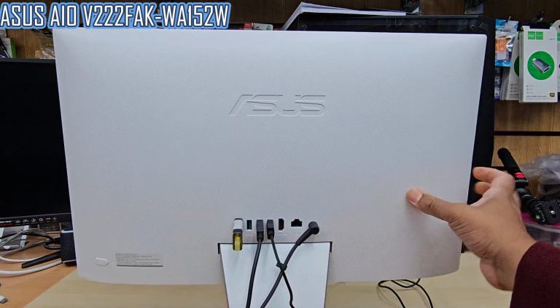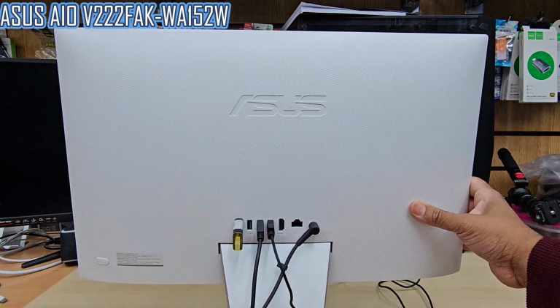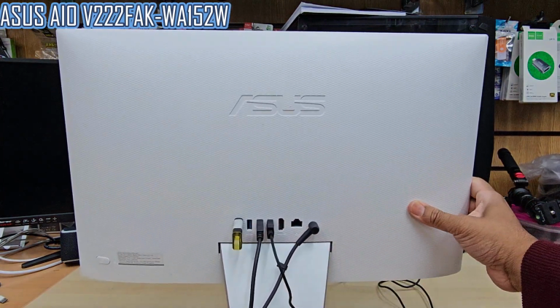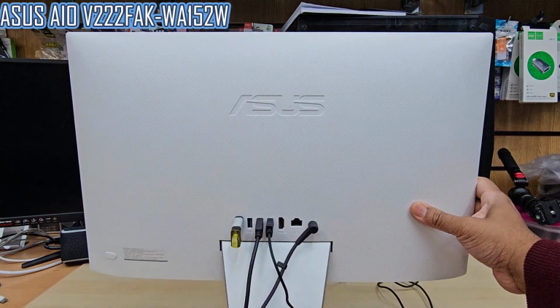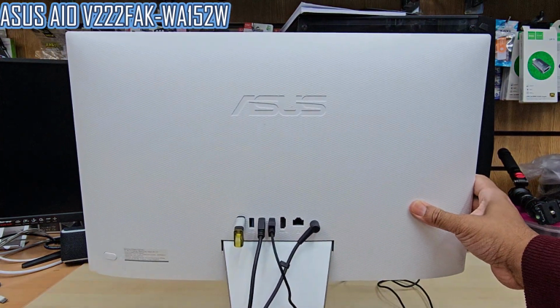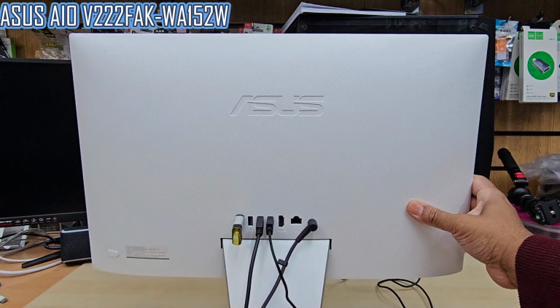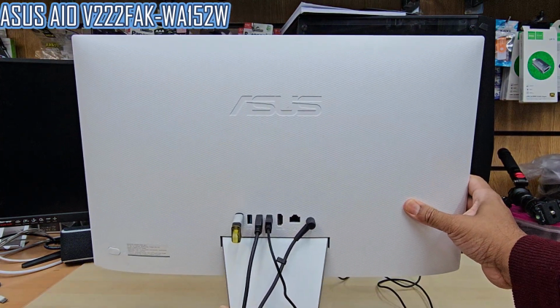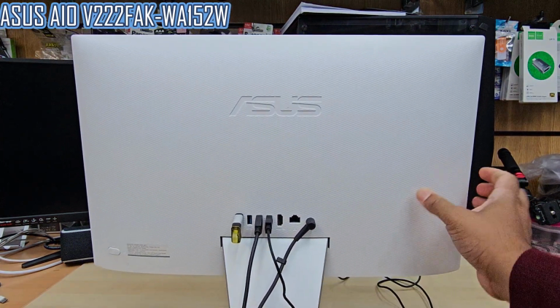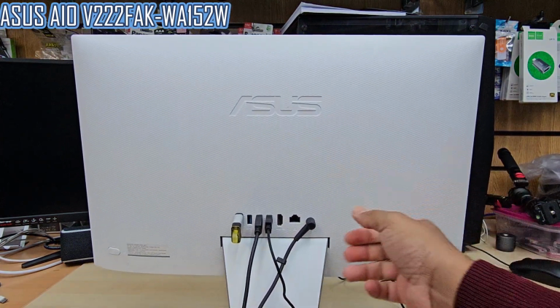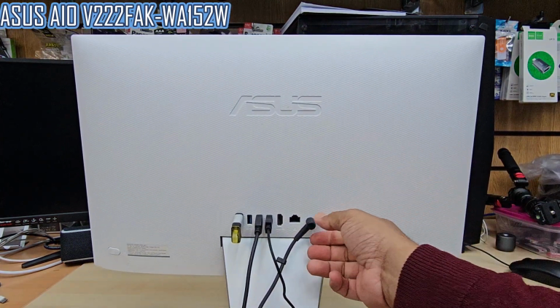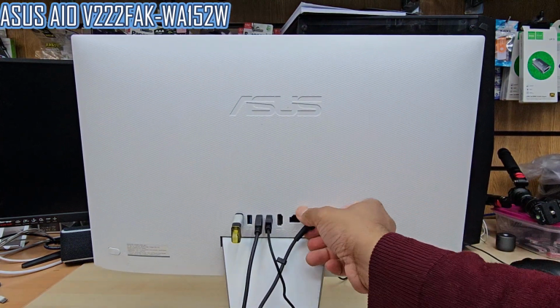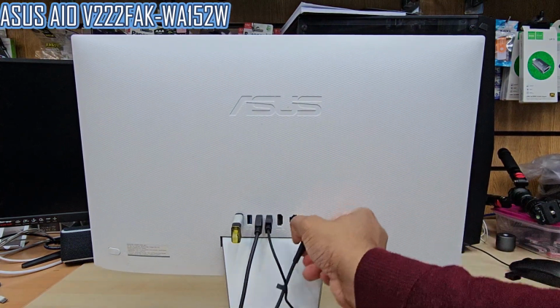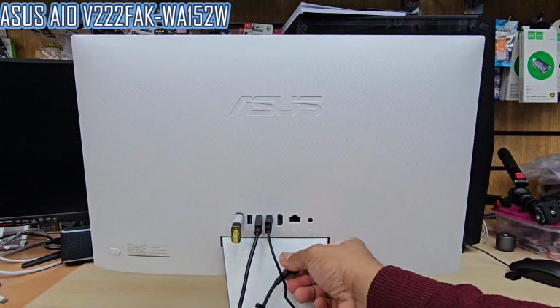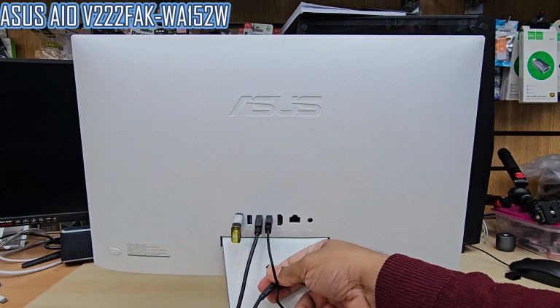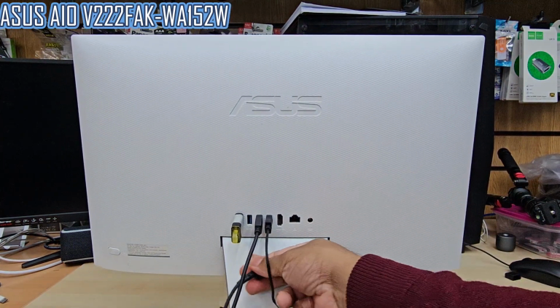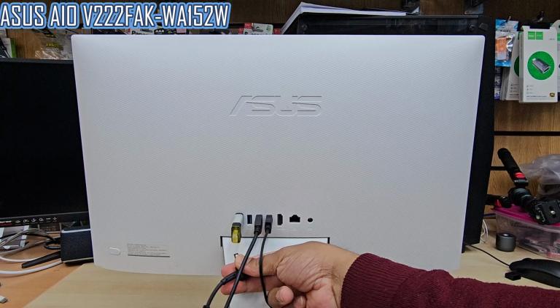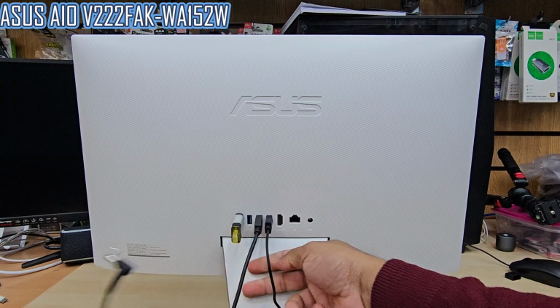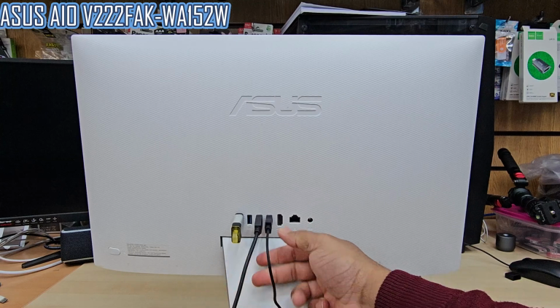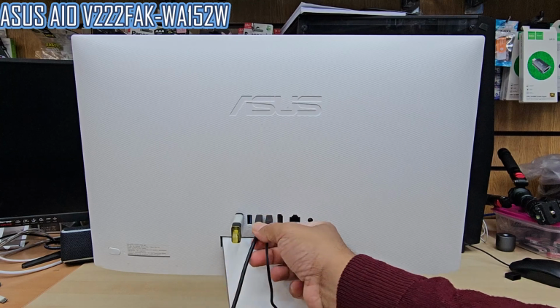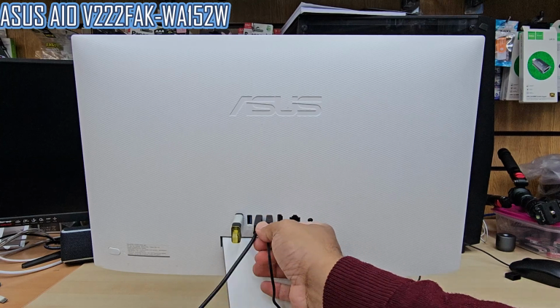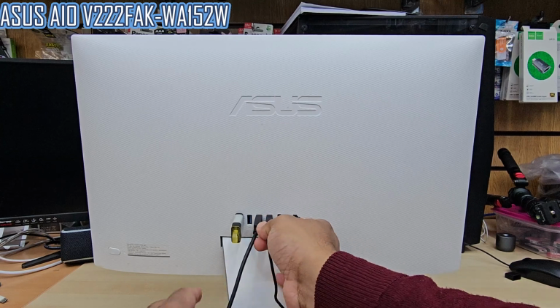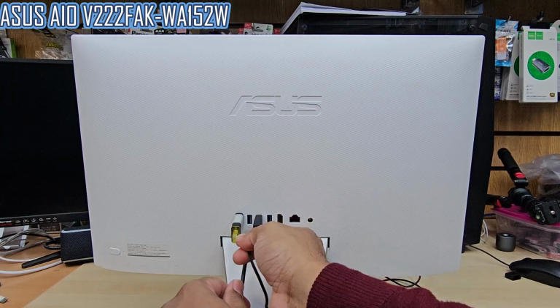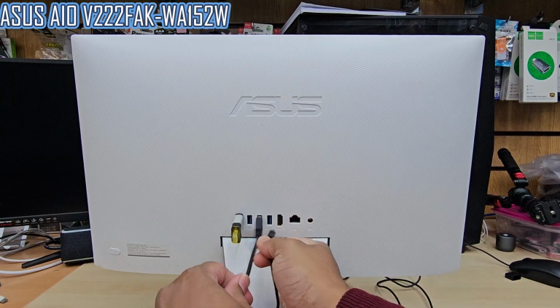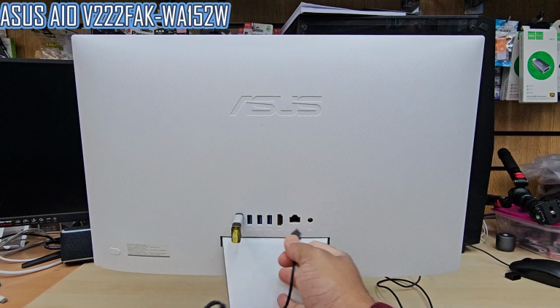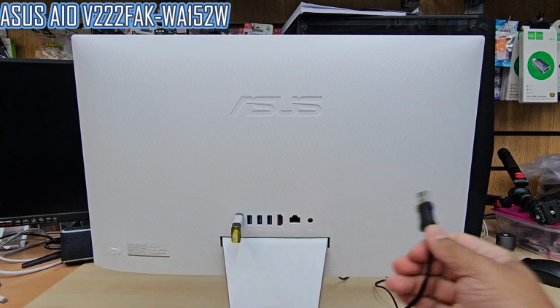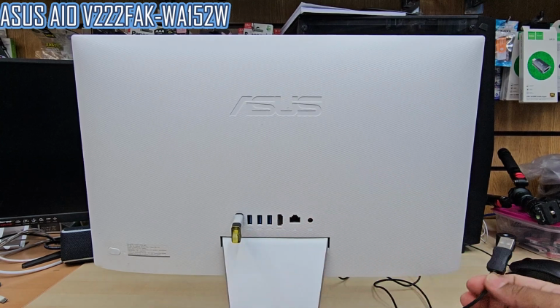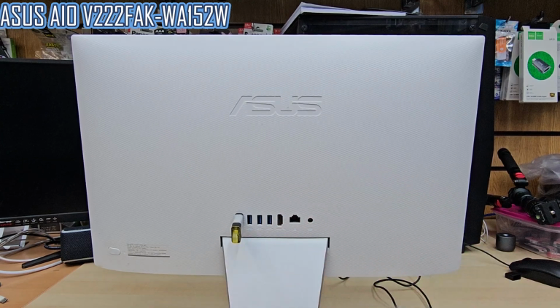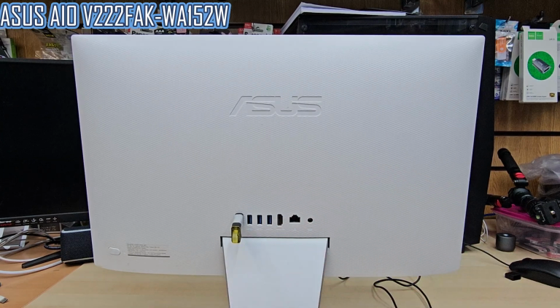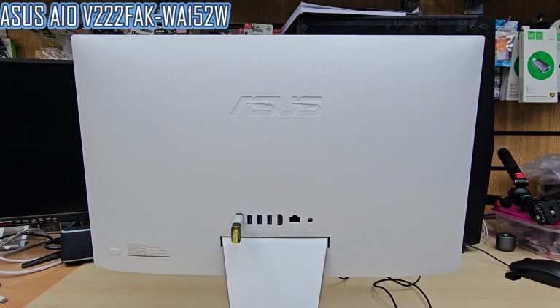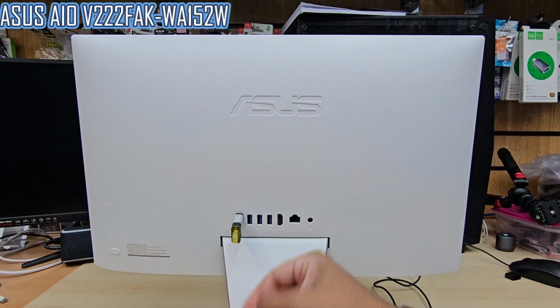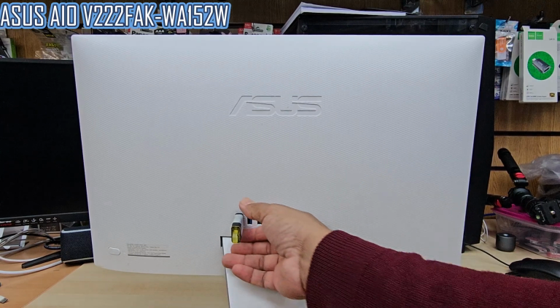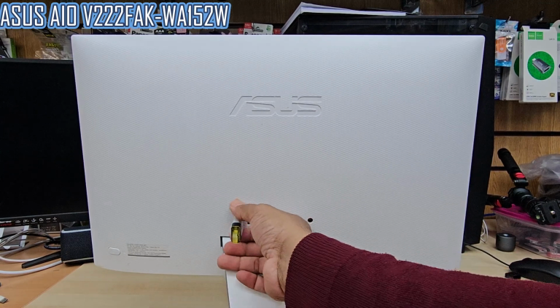Let's take out the charger — the DC adapter — and then the mouse, keyboard, and any external devices.